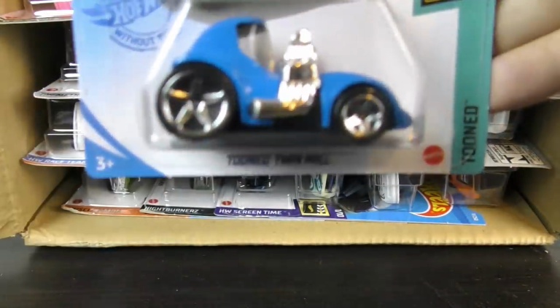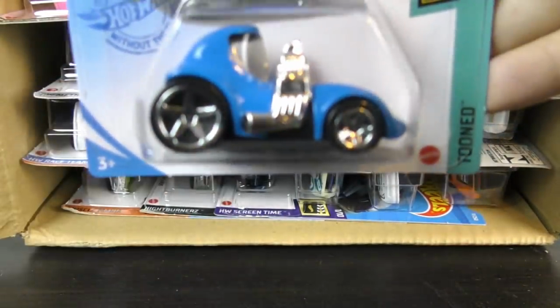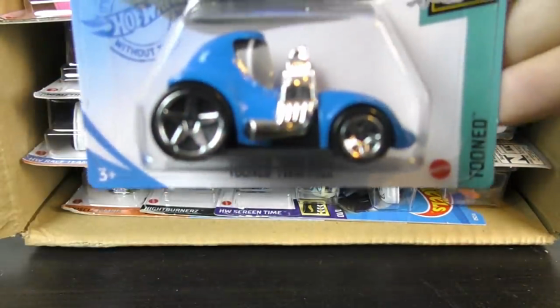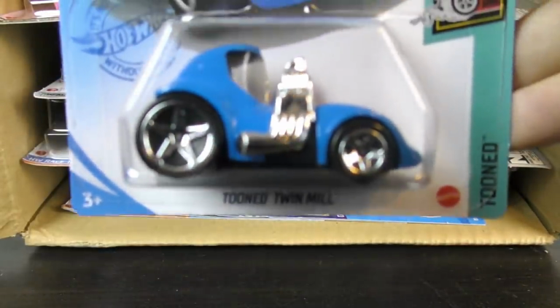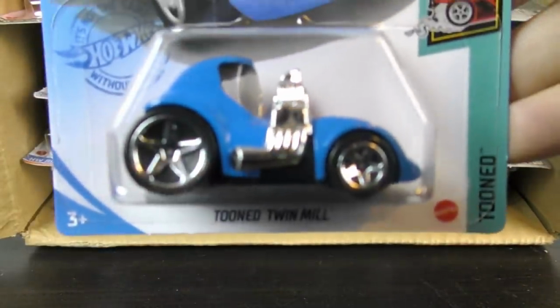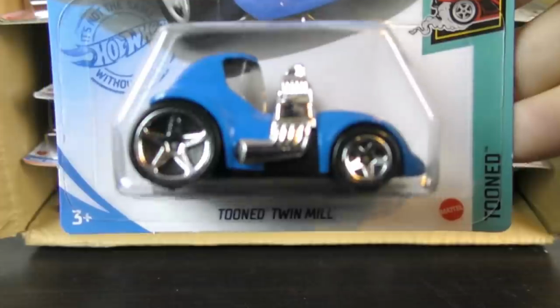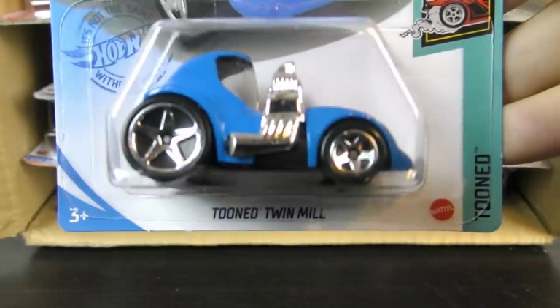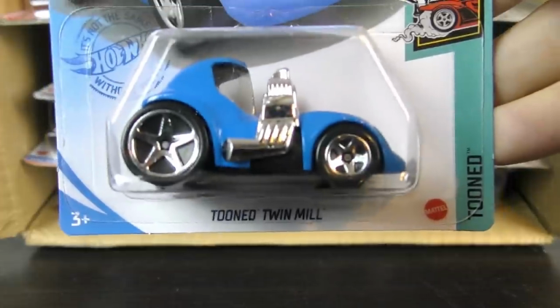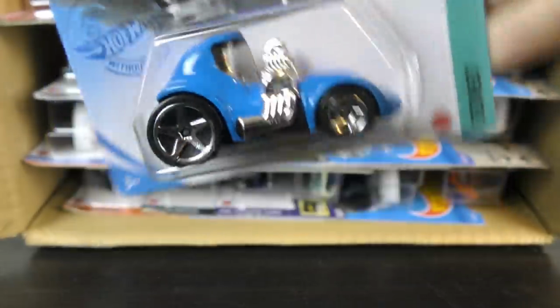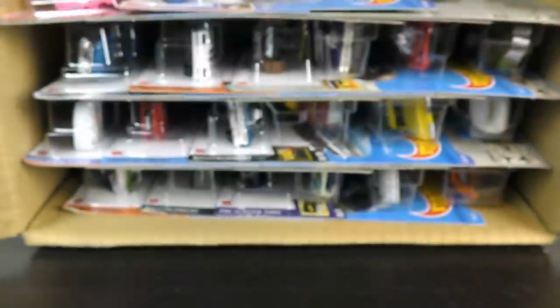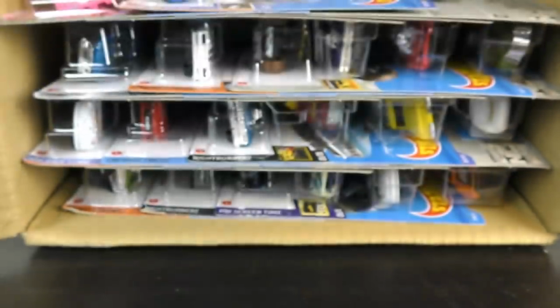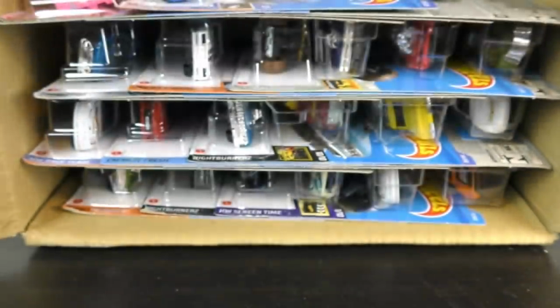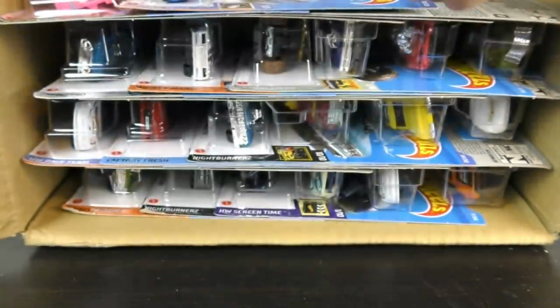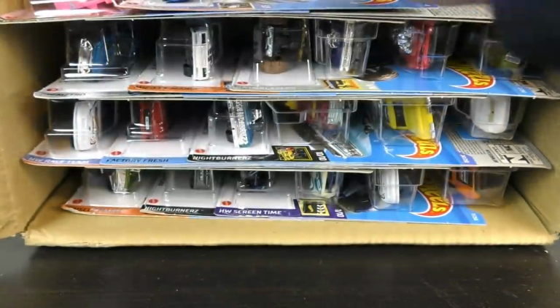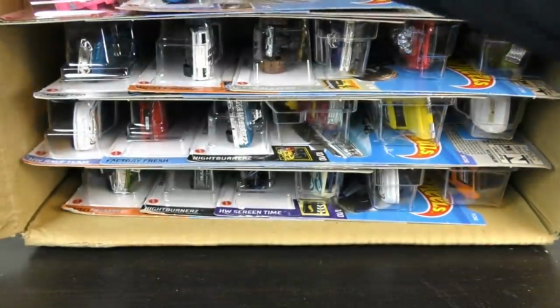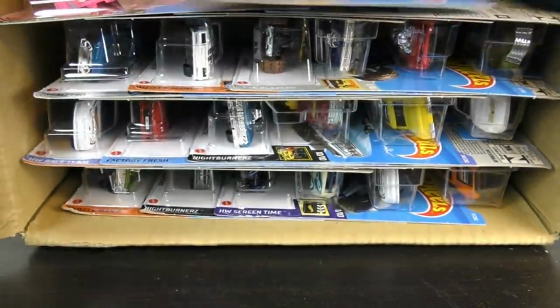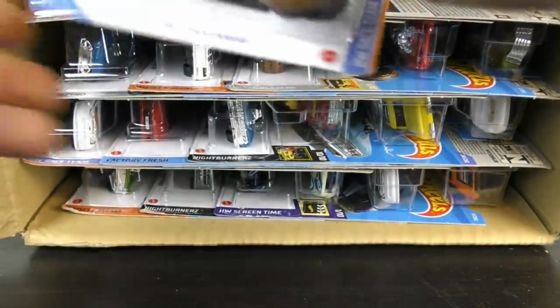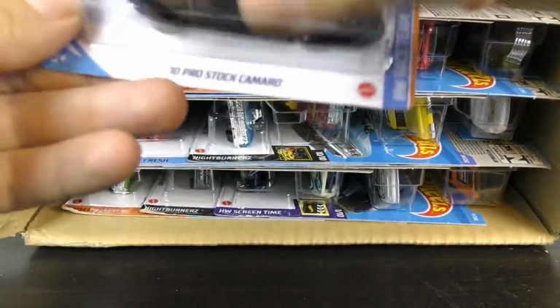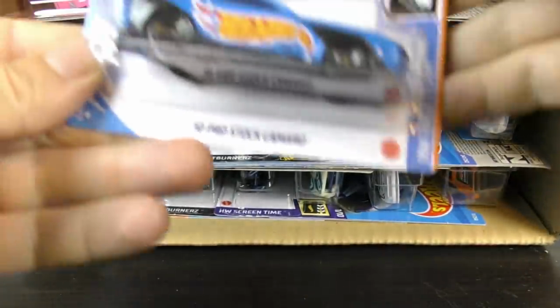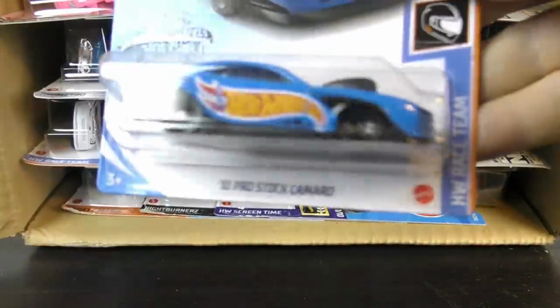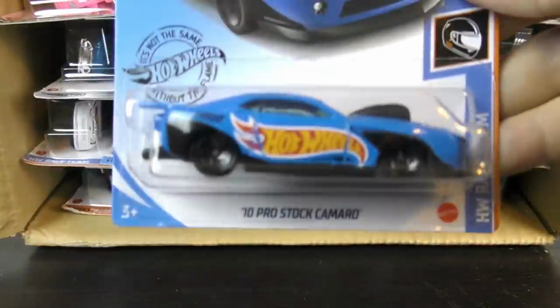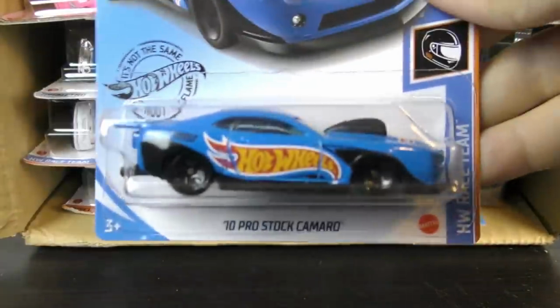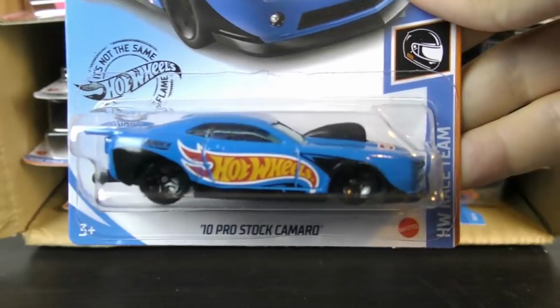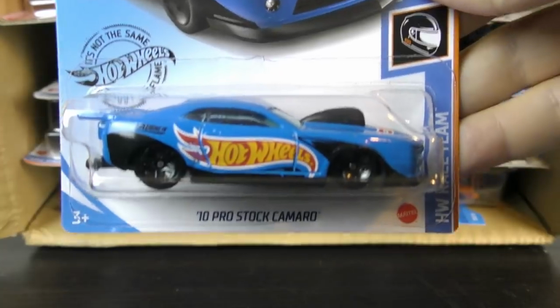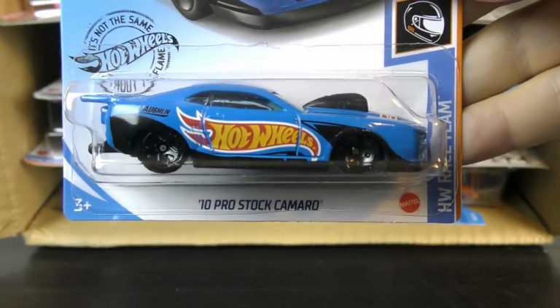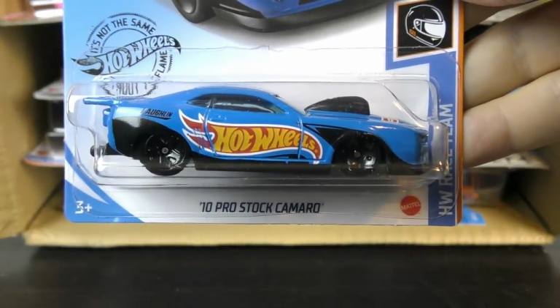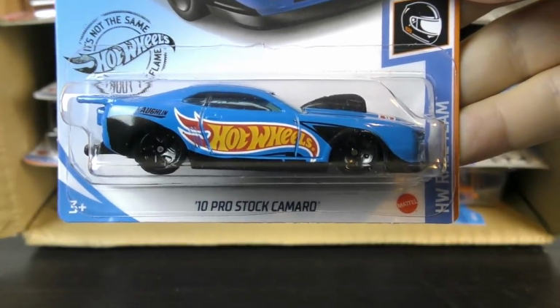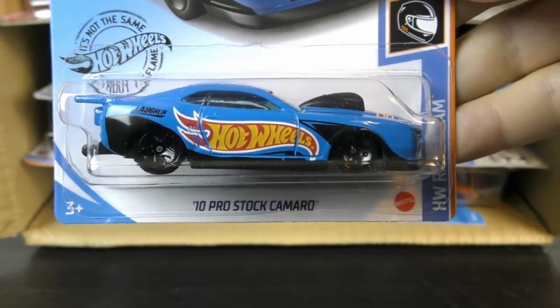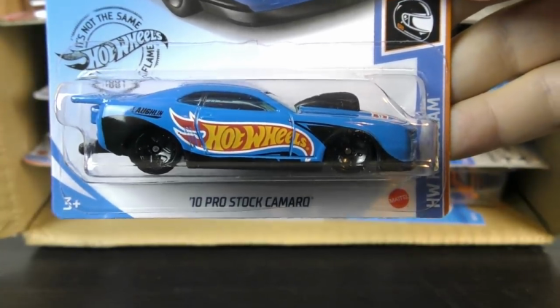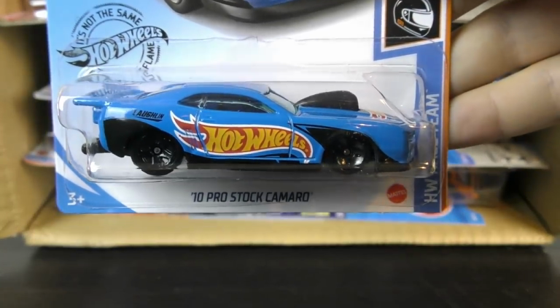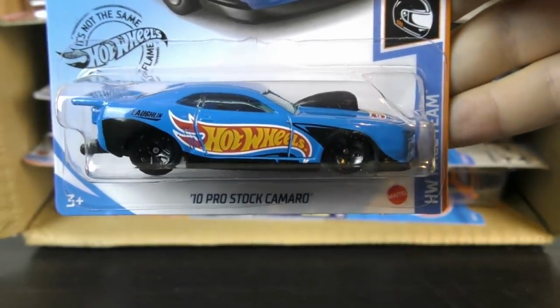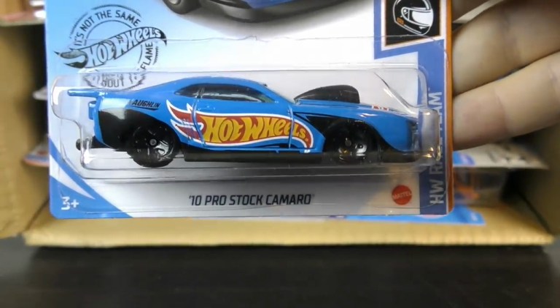Another Tuned Twin Mill. And here's another 10 Pro Stock Camaro.